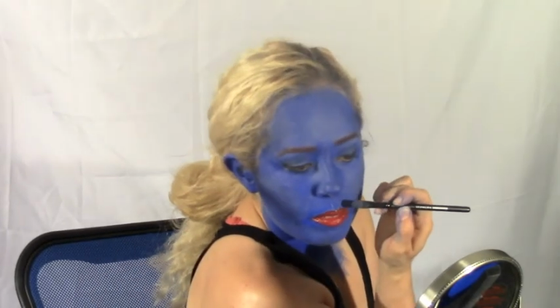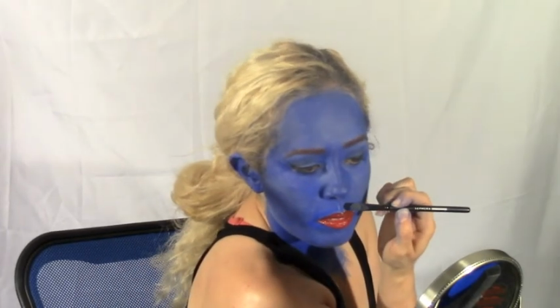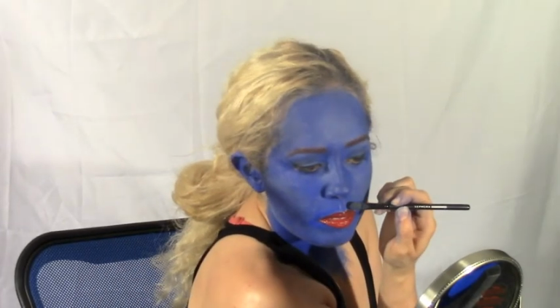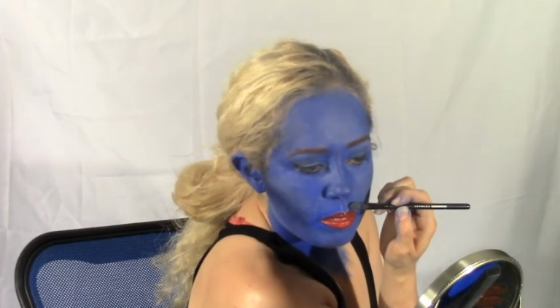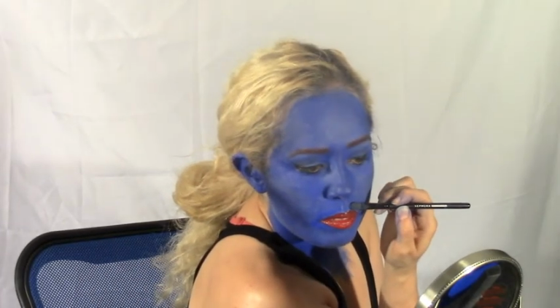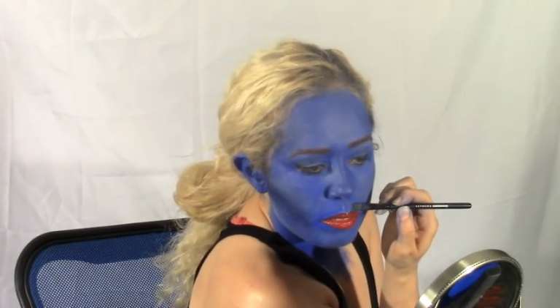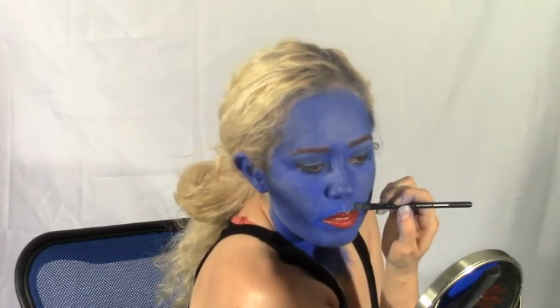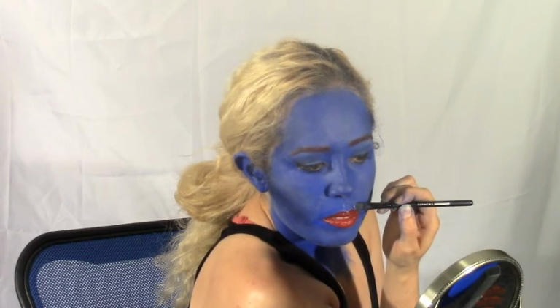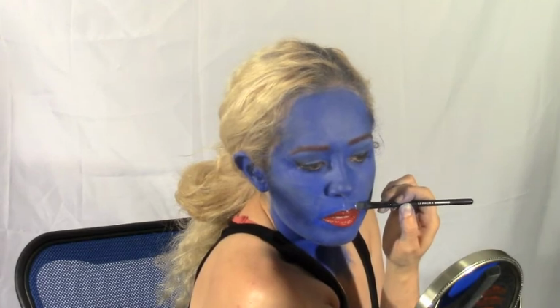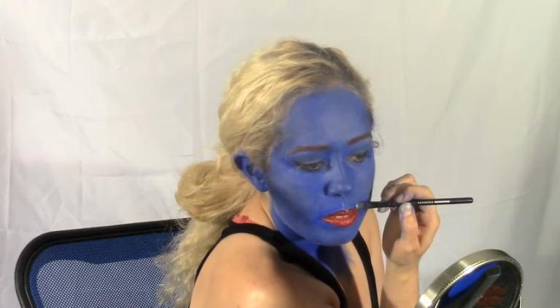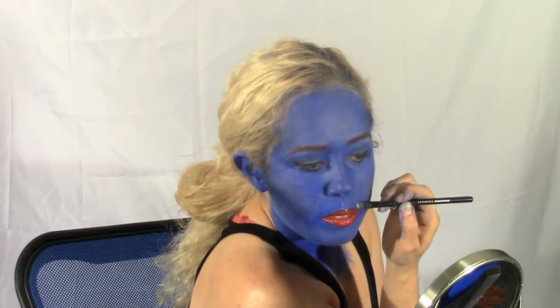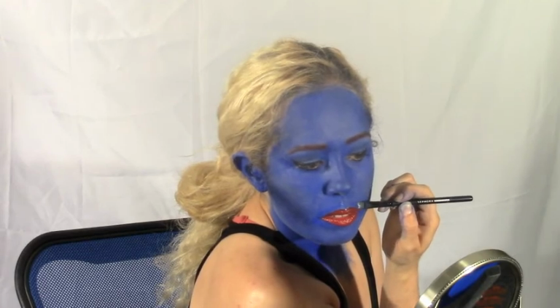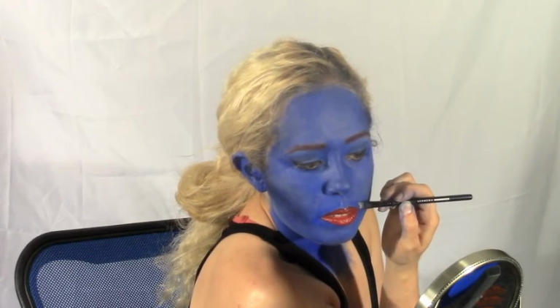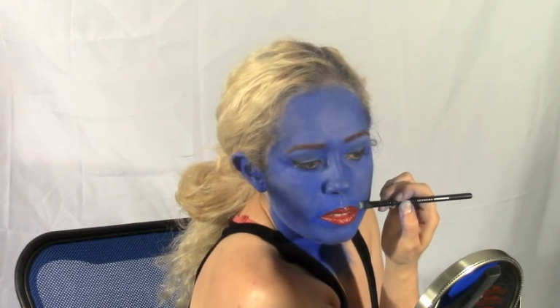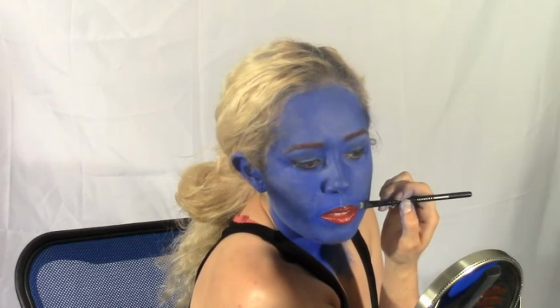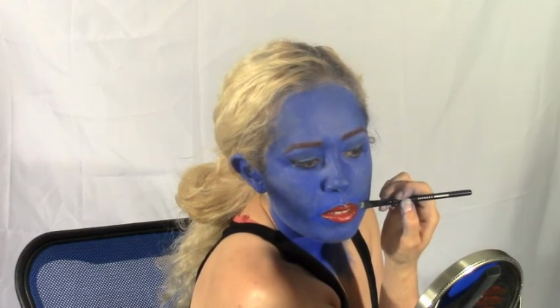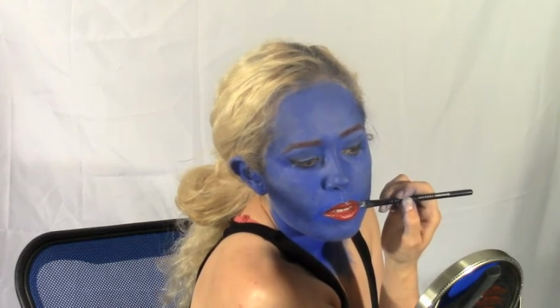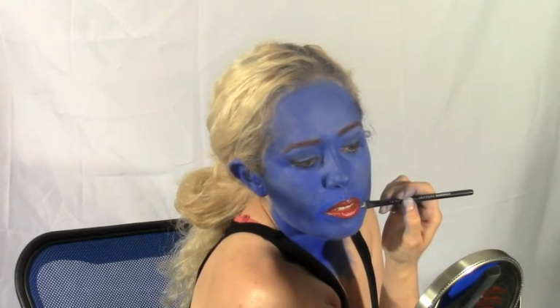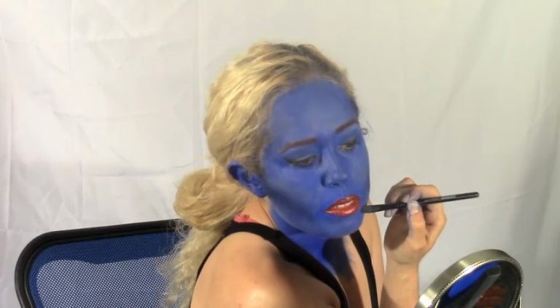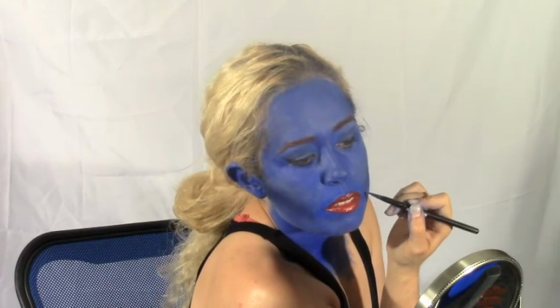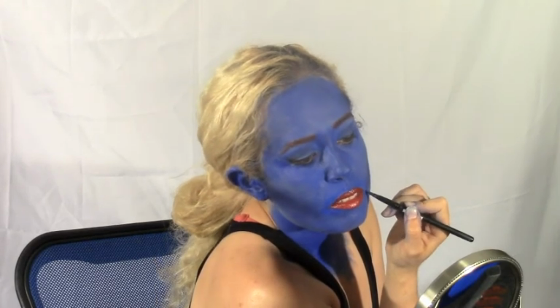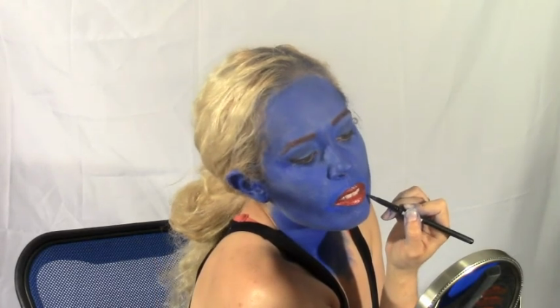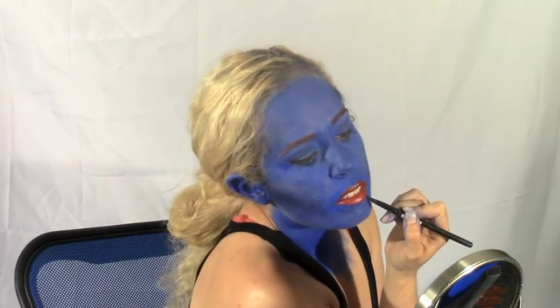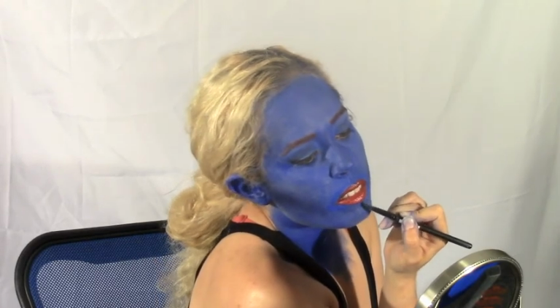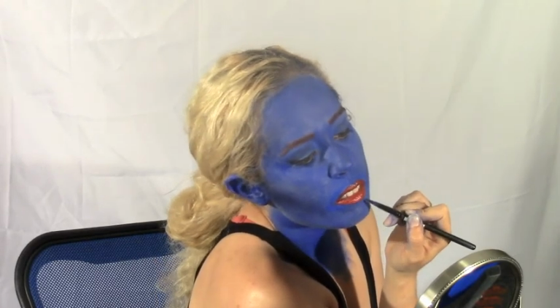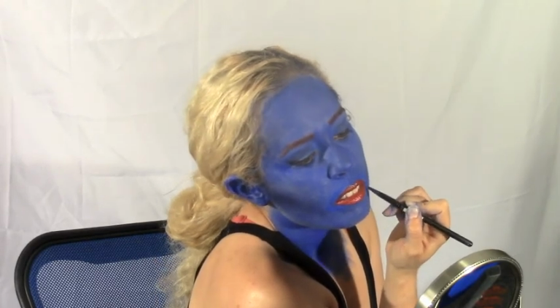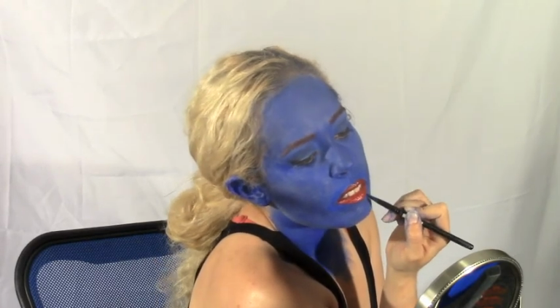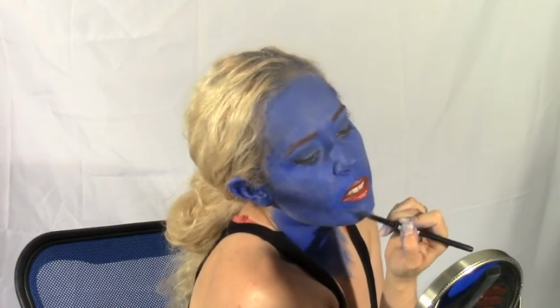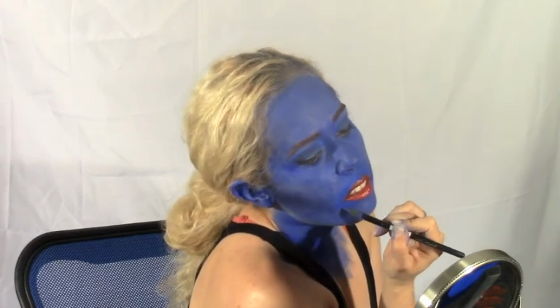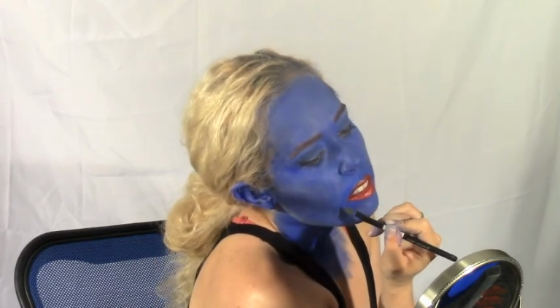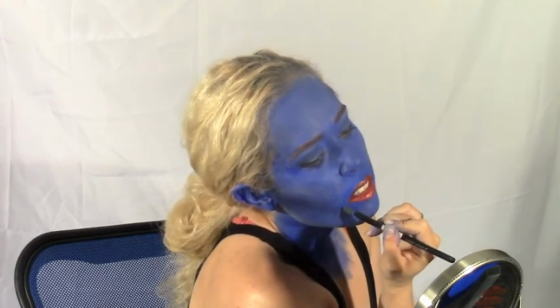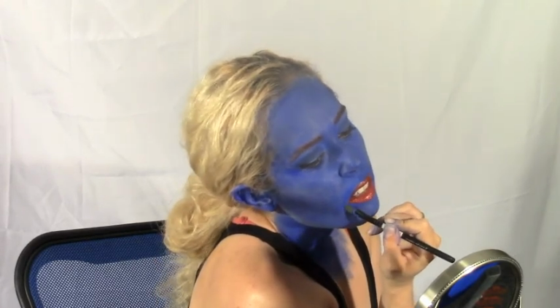Once you've neatened and finalized, add your false lashes, your contacts, and your red wig, and you're set.